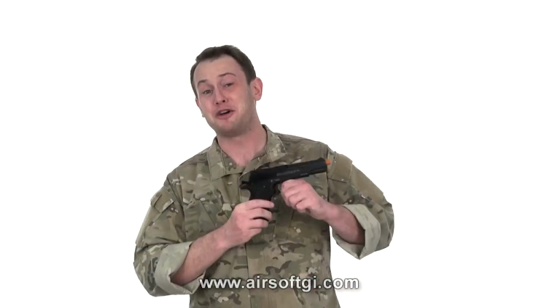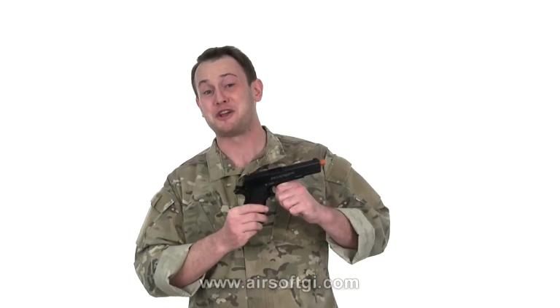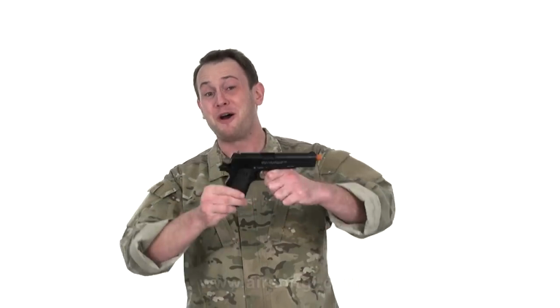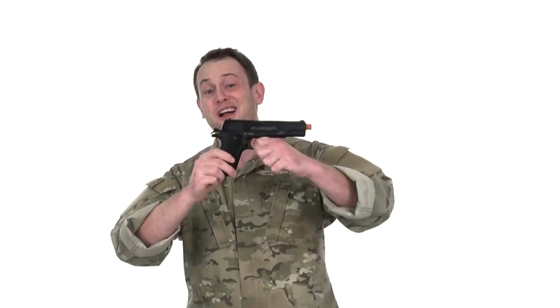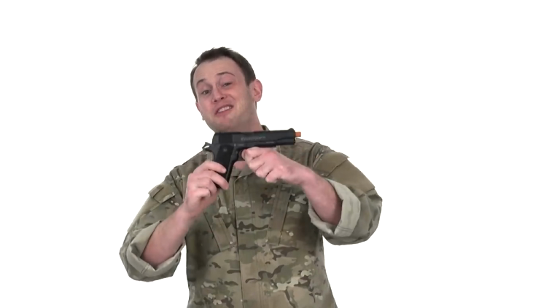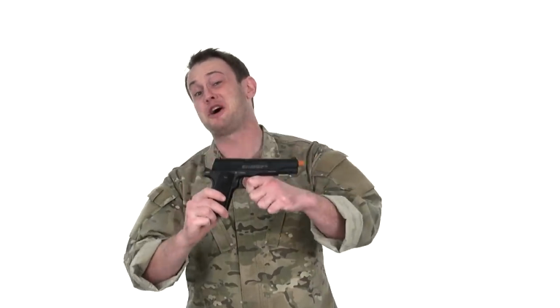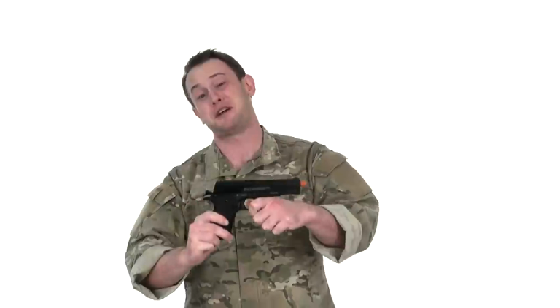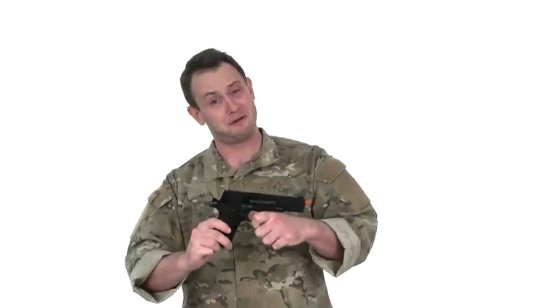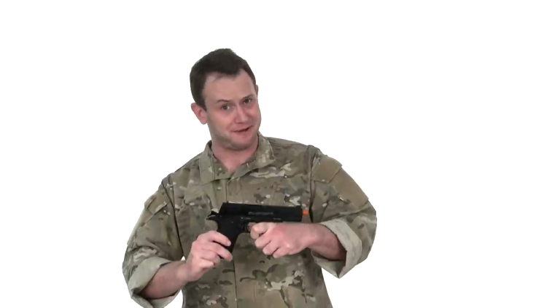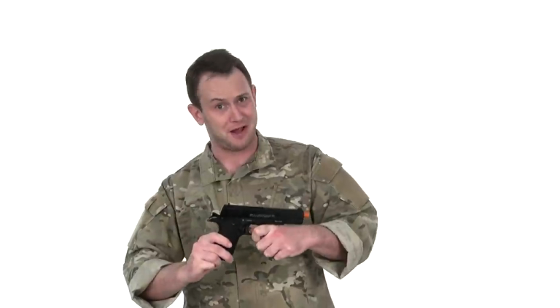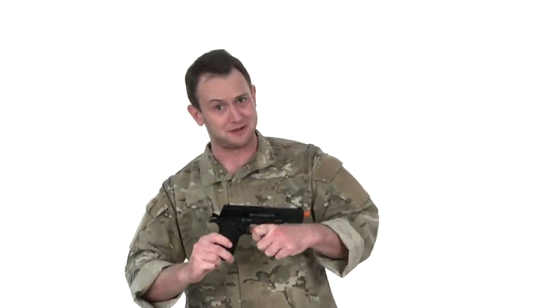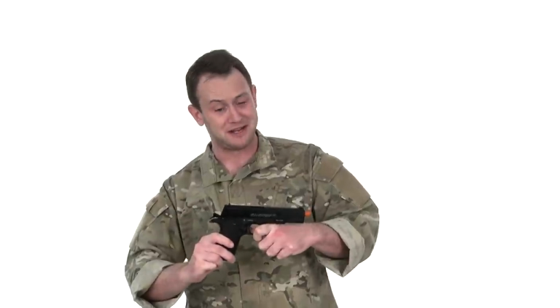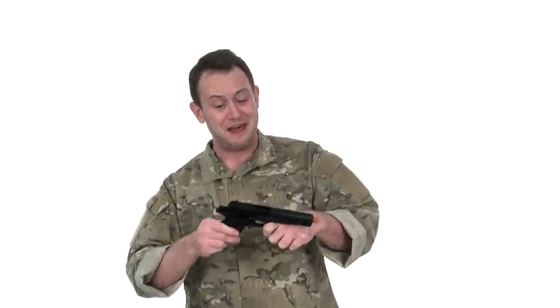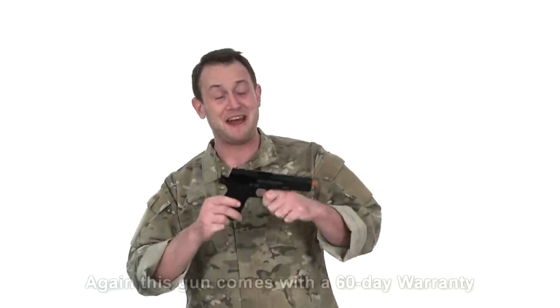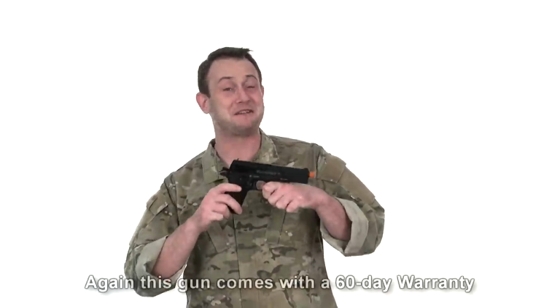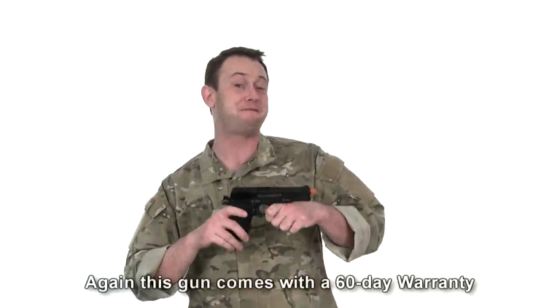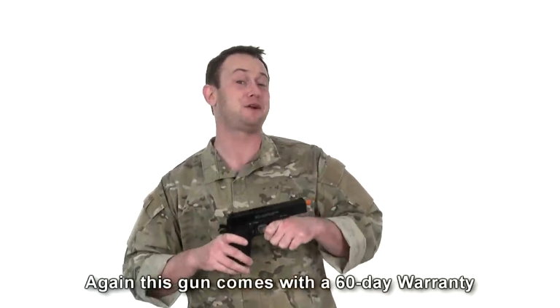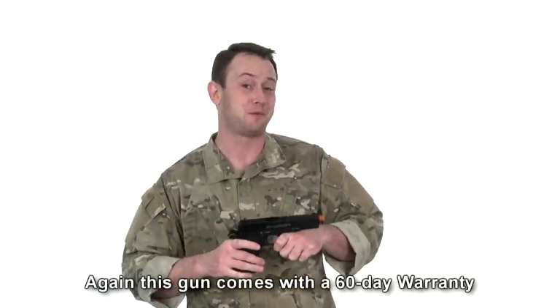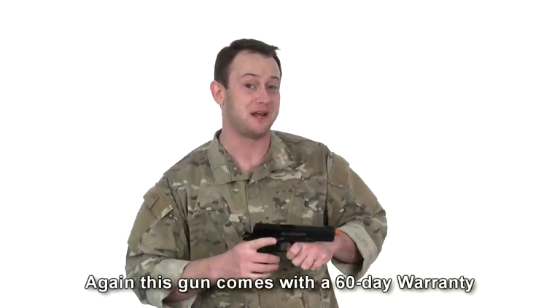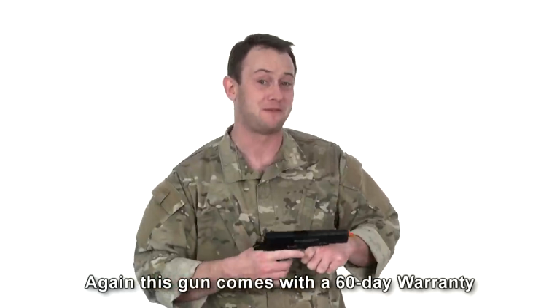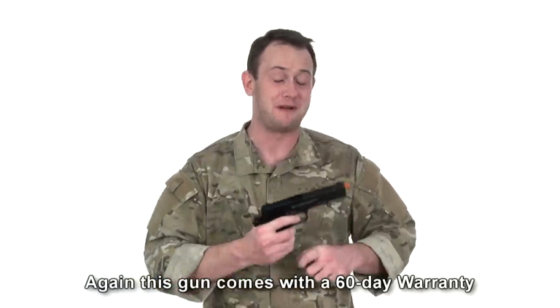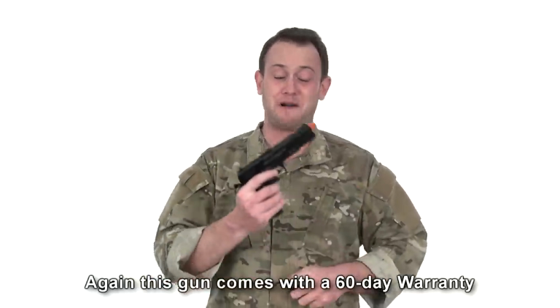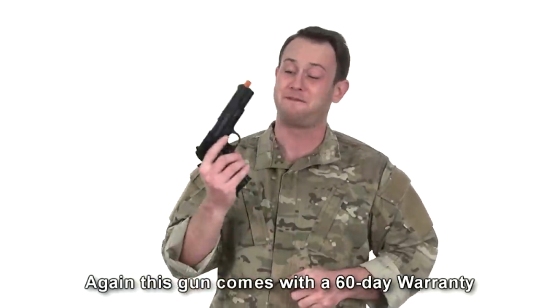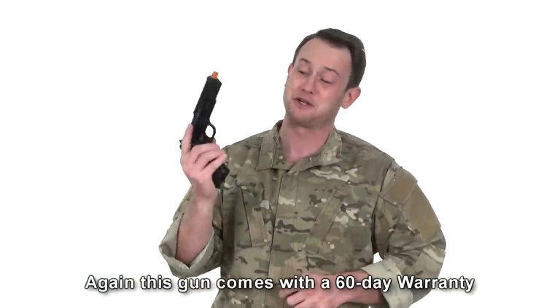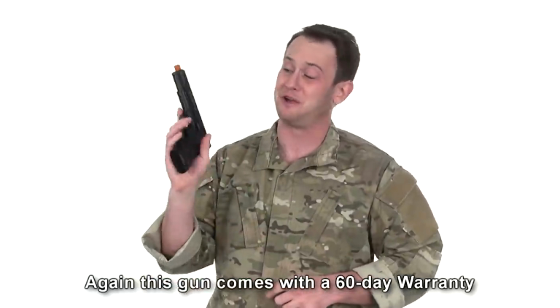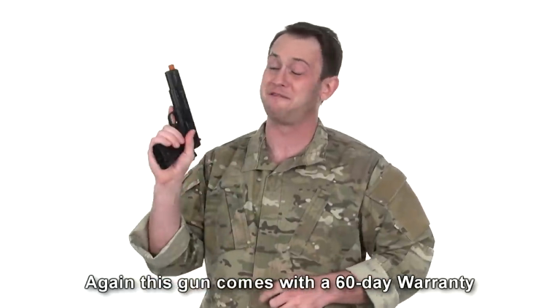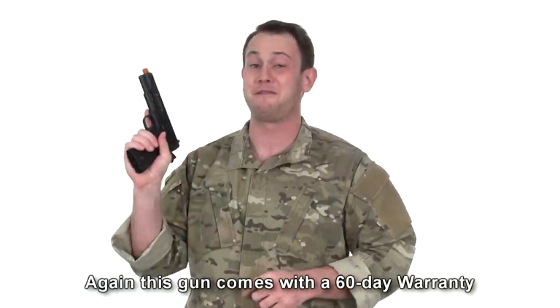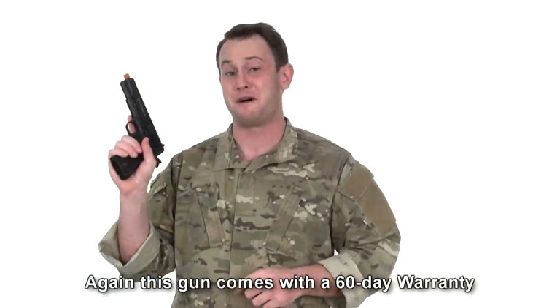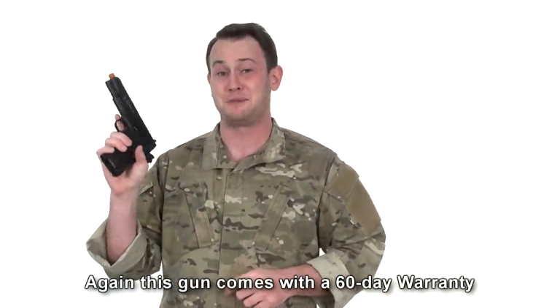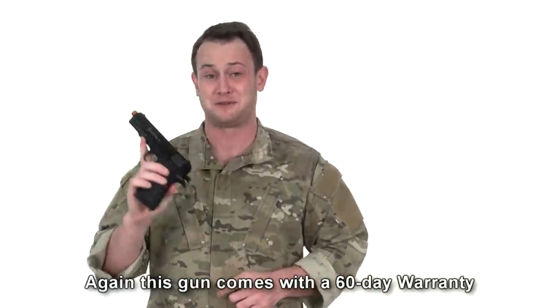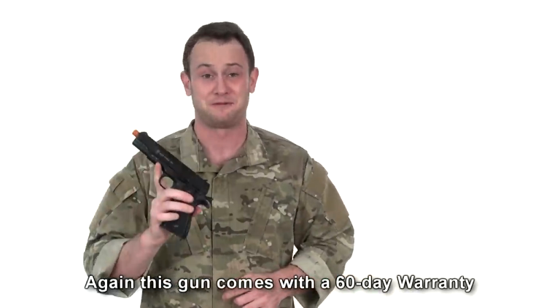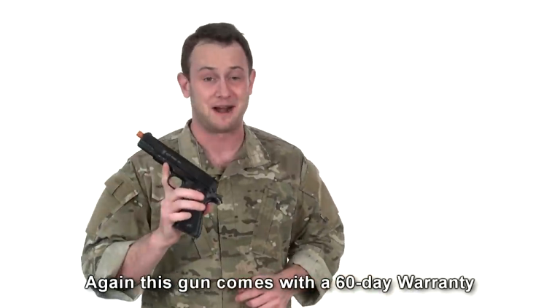This costs $105, which is a very good price for a very functional and very fun pistol to fire.